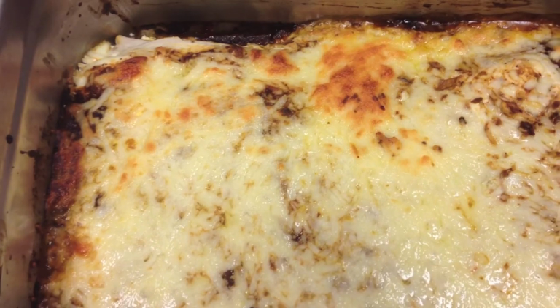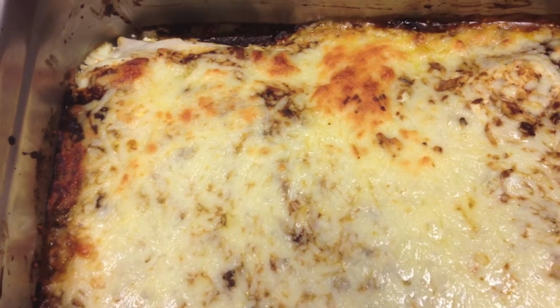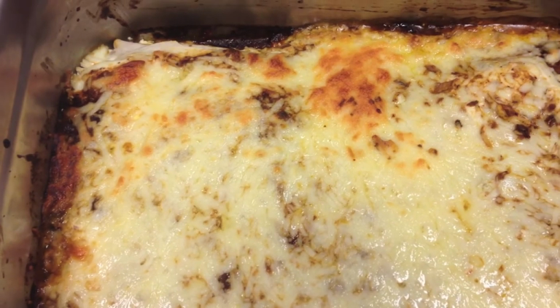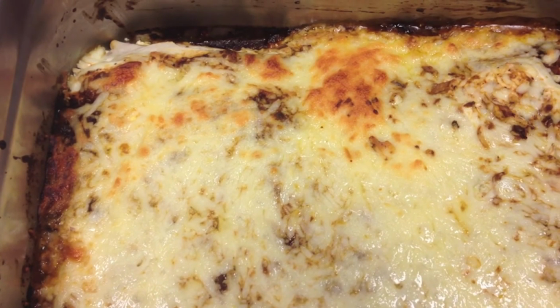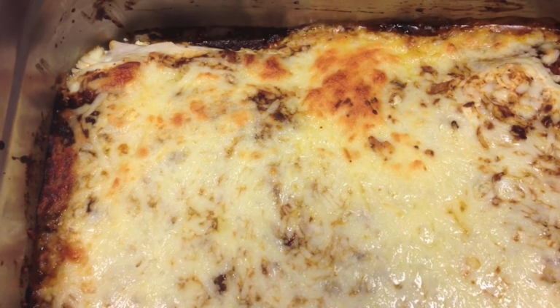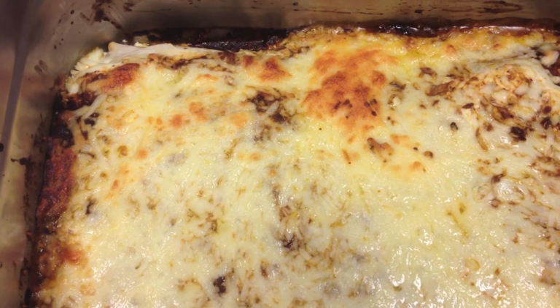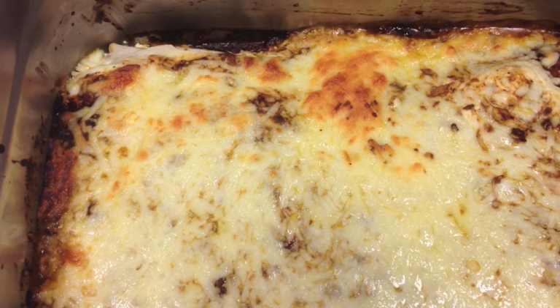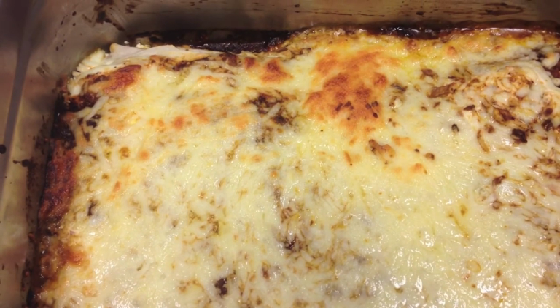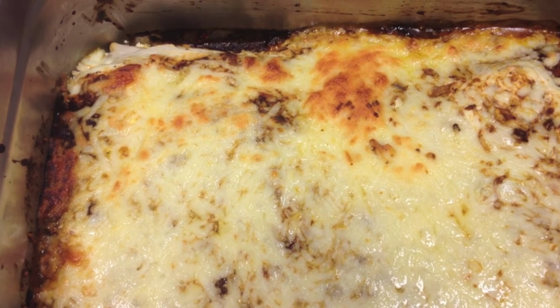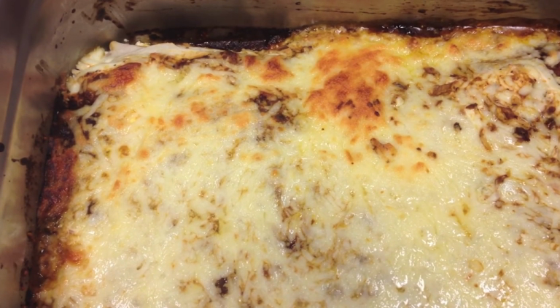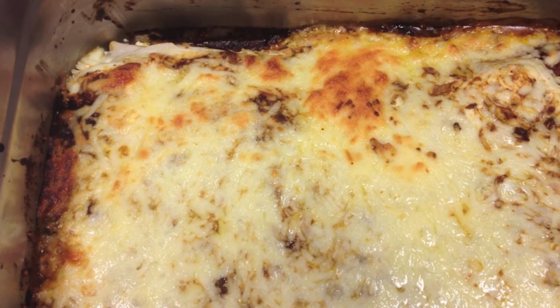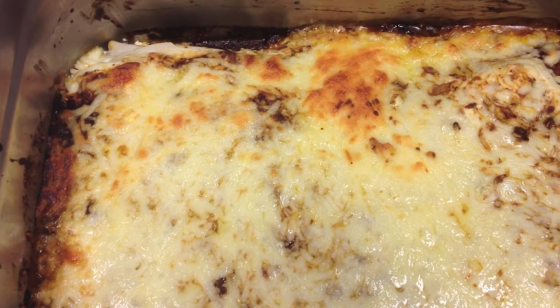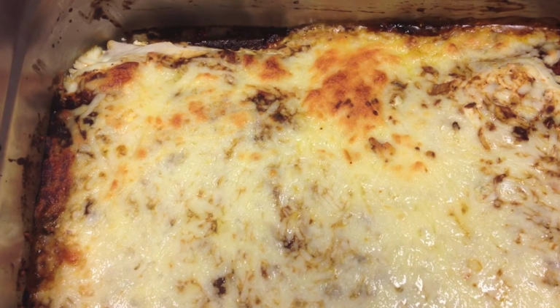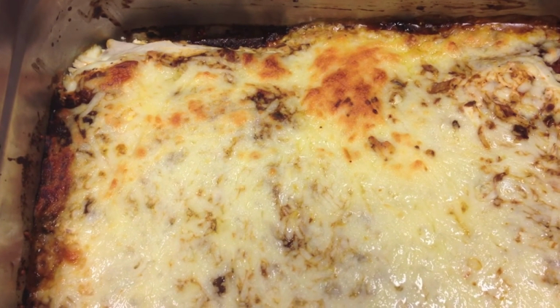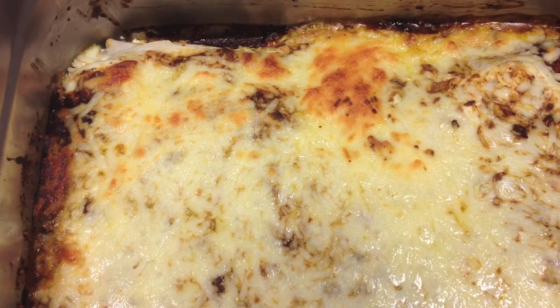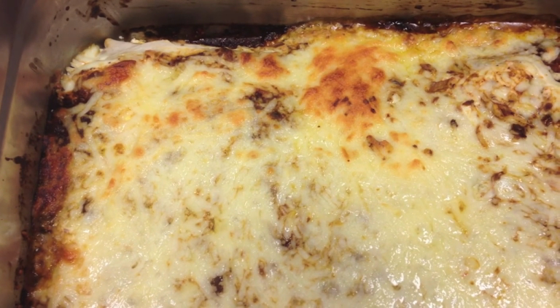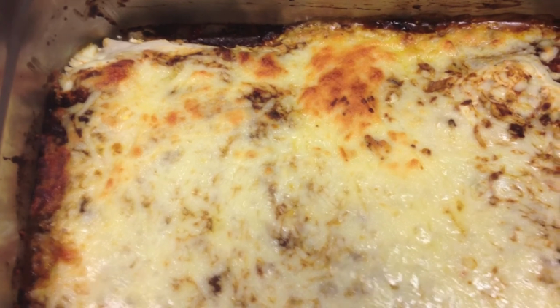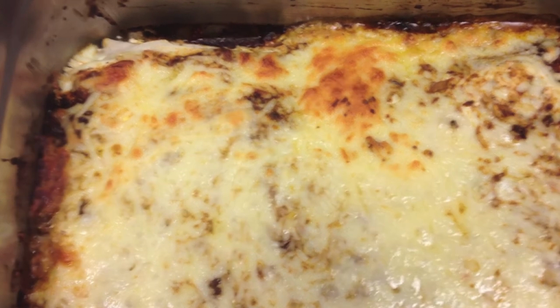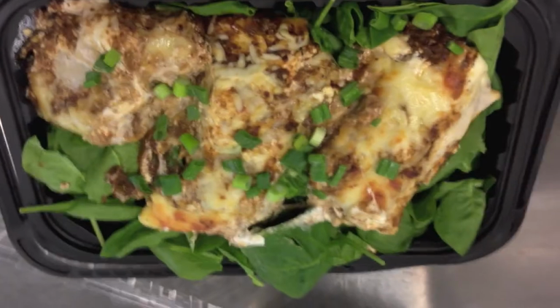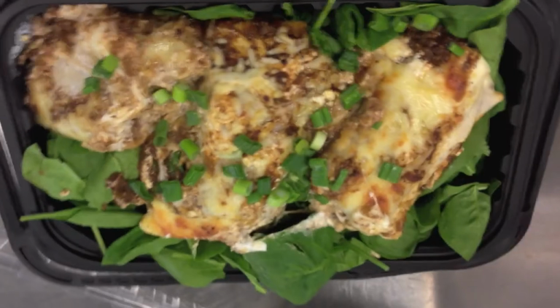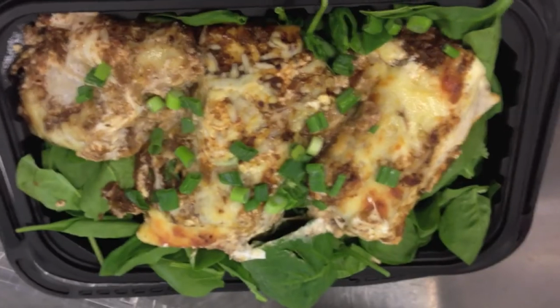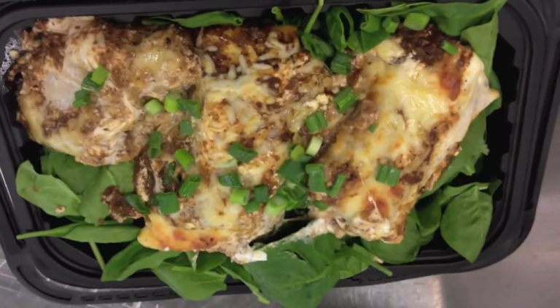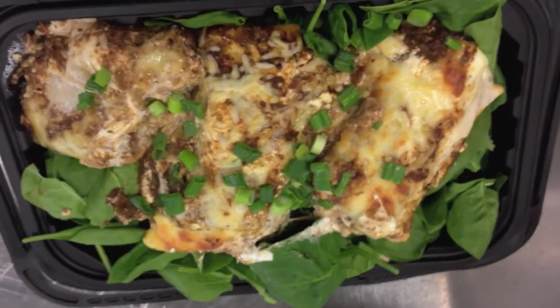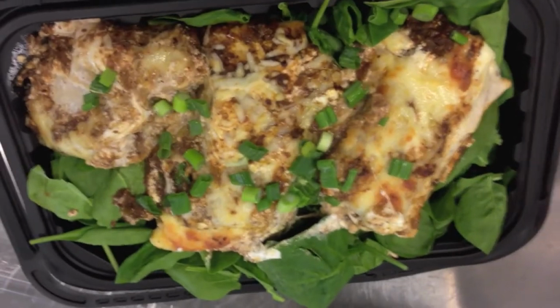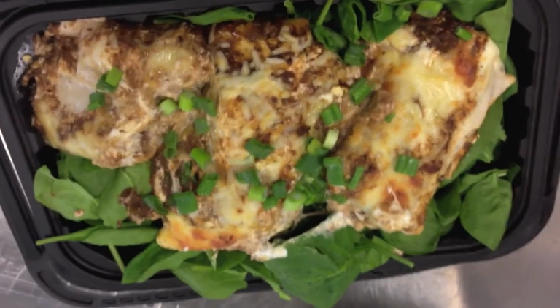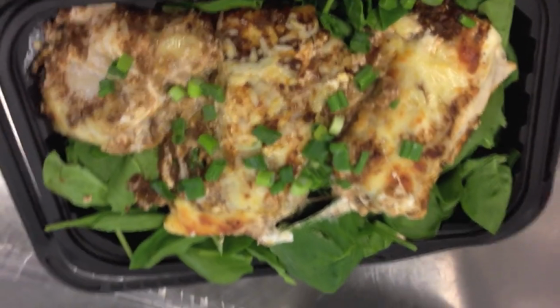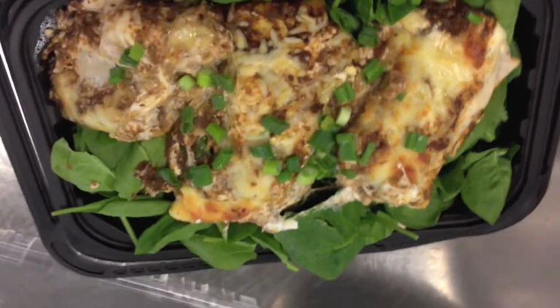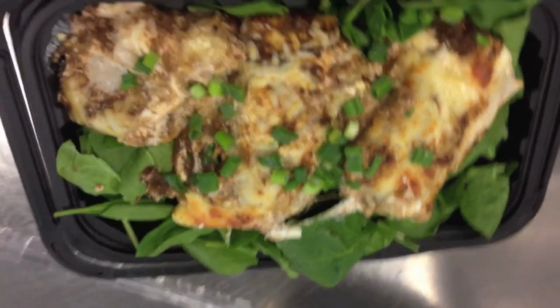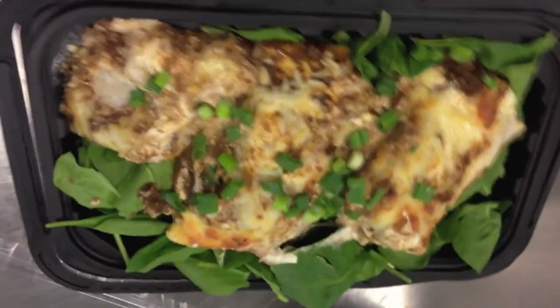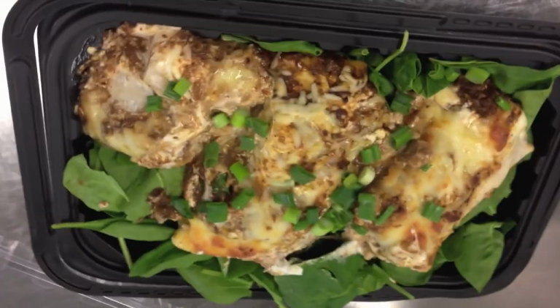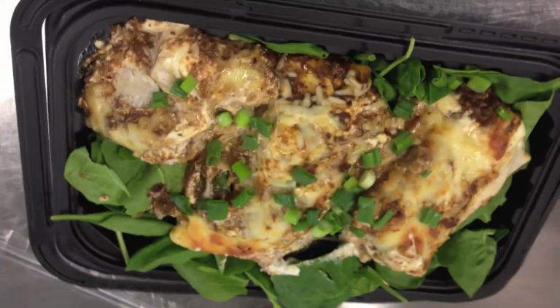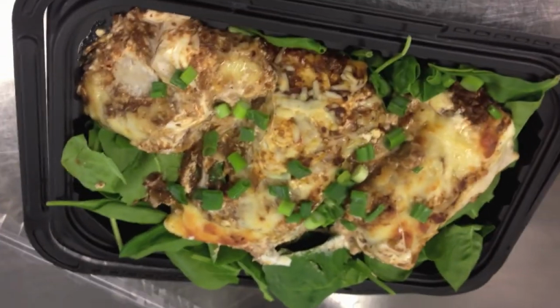So this is what it needs to look like when it comes out — that's your burrito casserole.